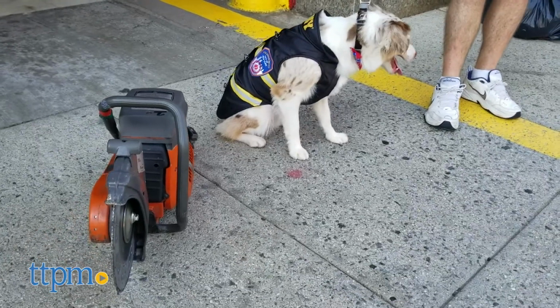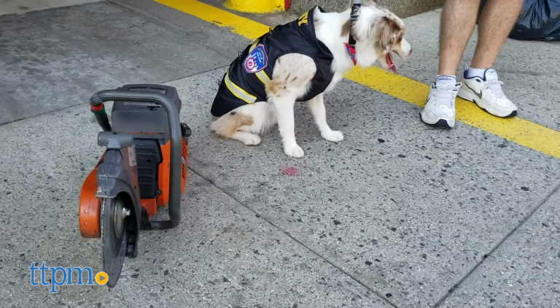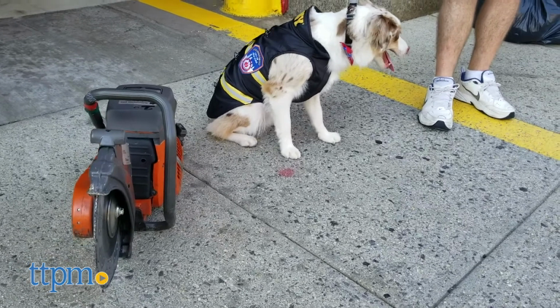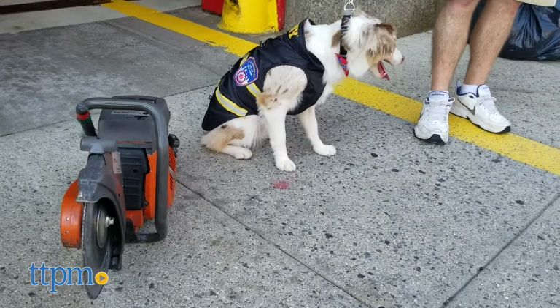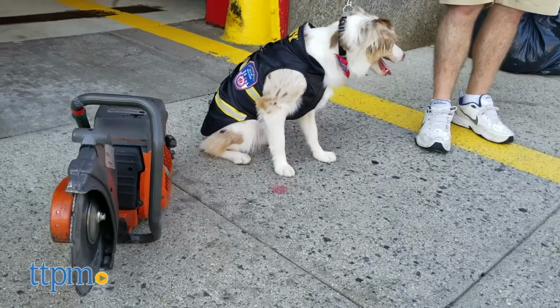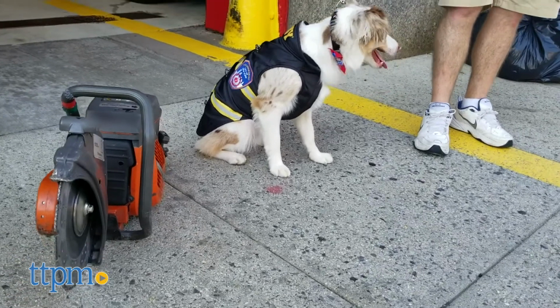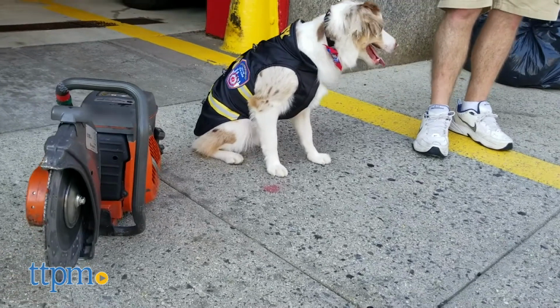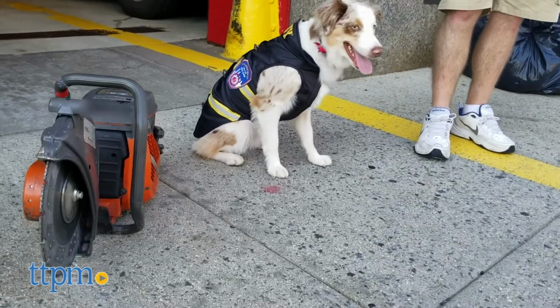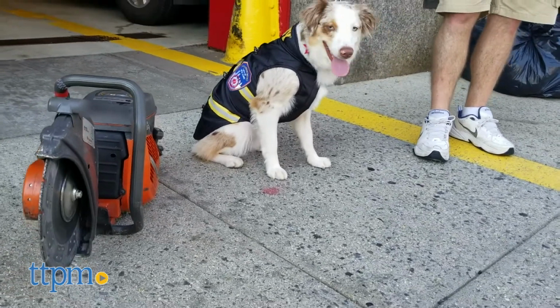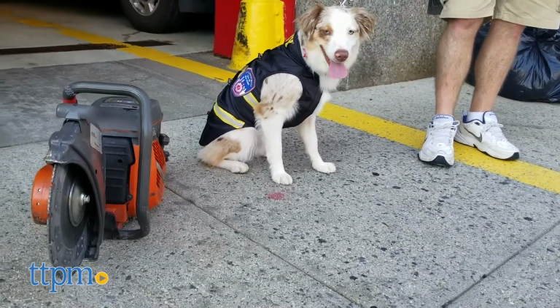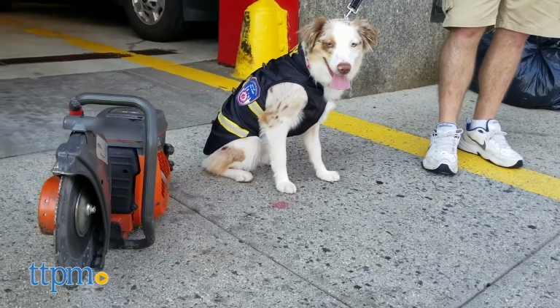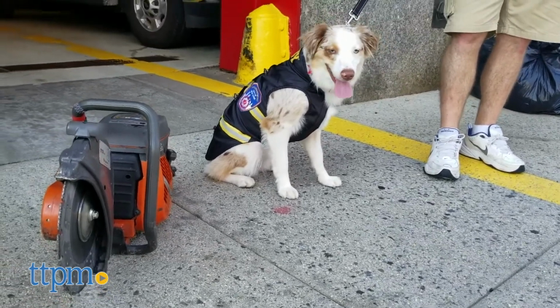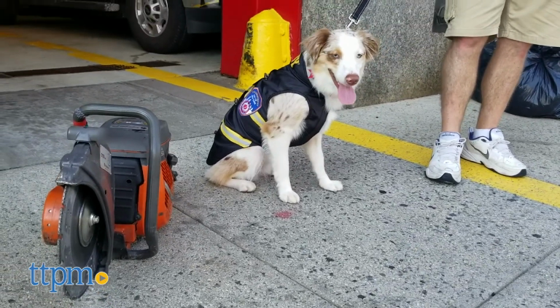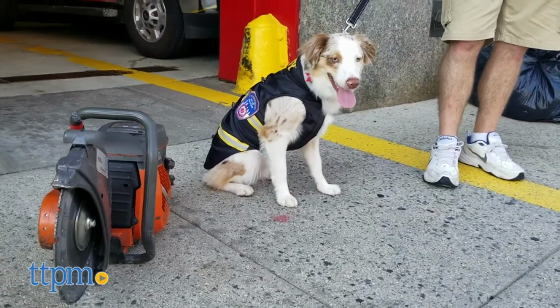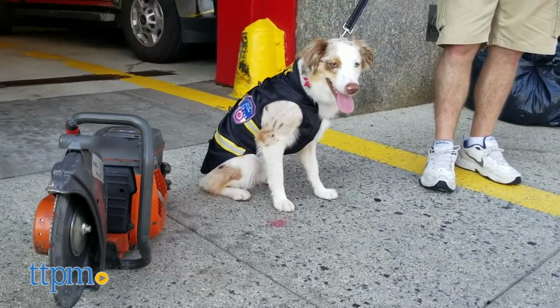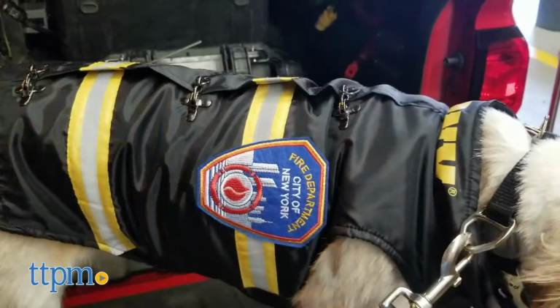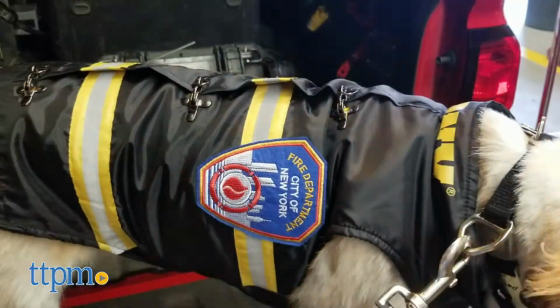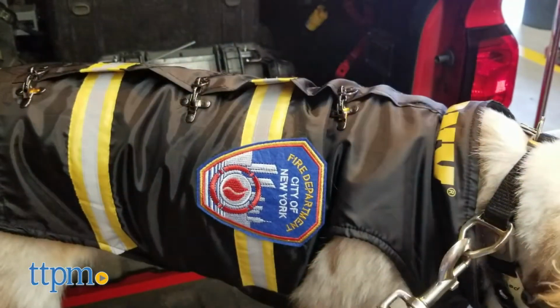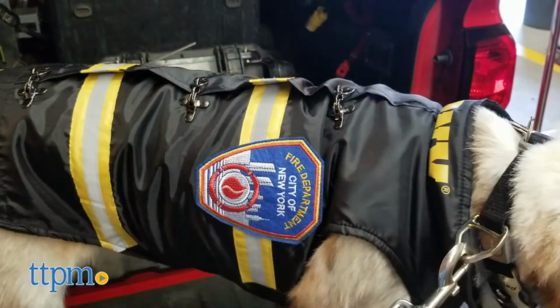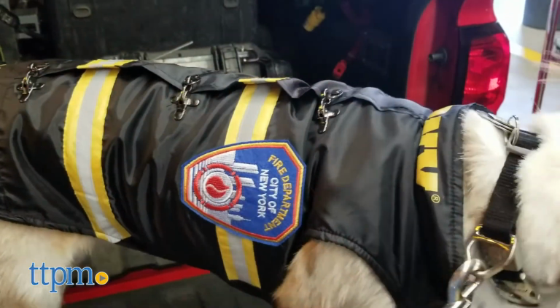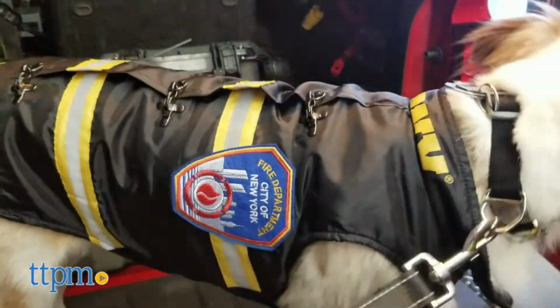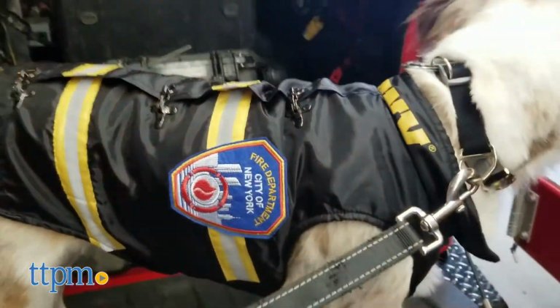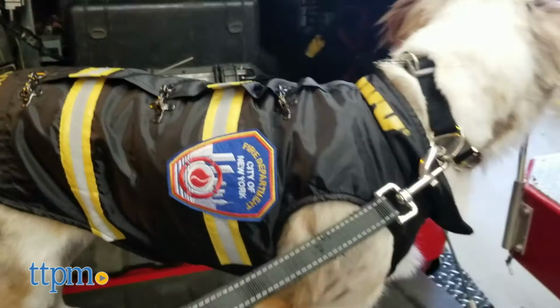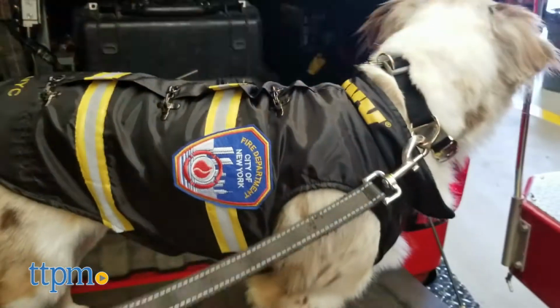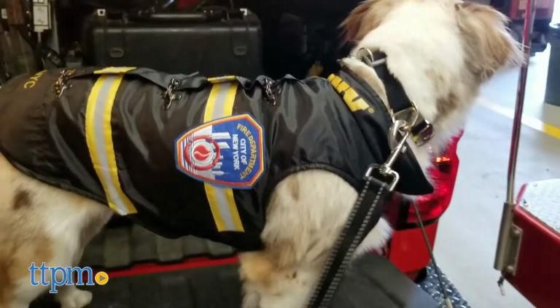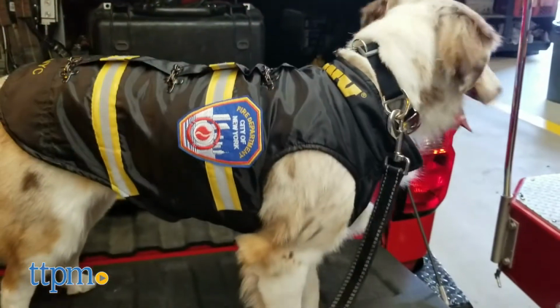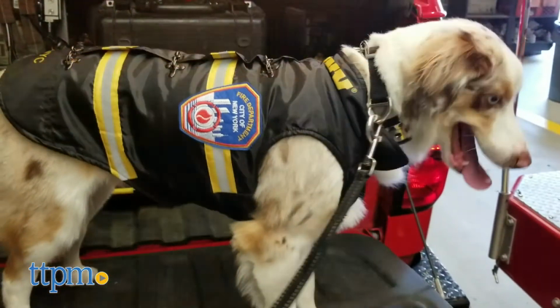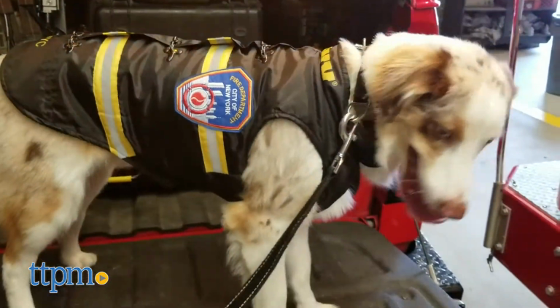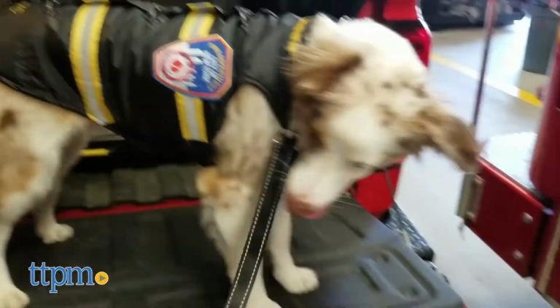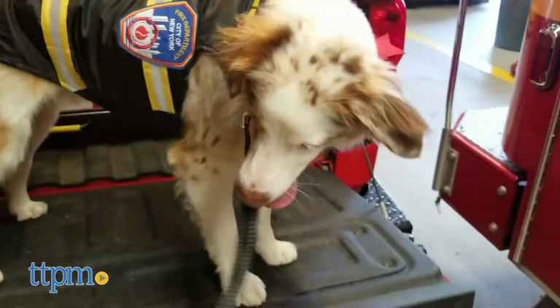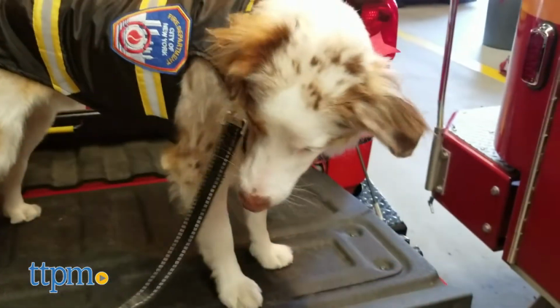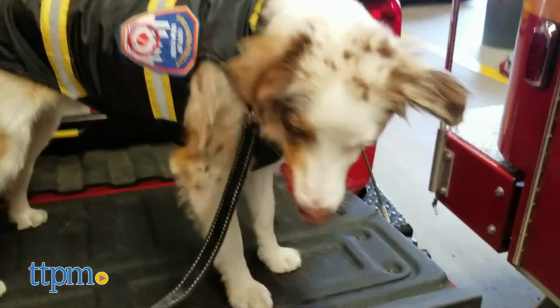We think this jacket is great for dogs that come from firefighting families, or for those pups that just like to chase fire trucks for kicks.